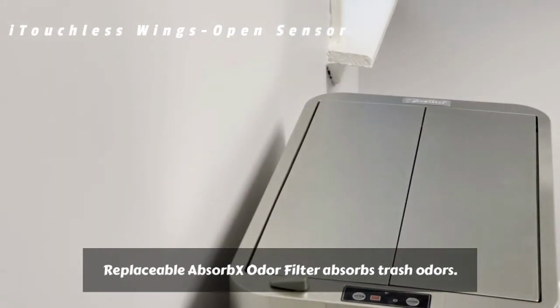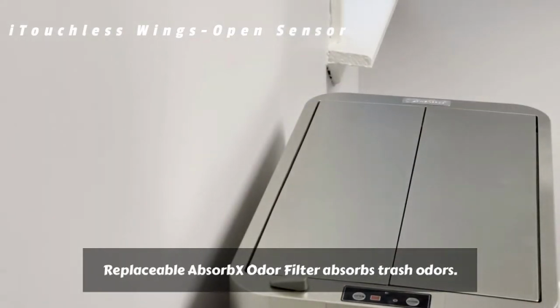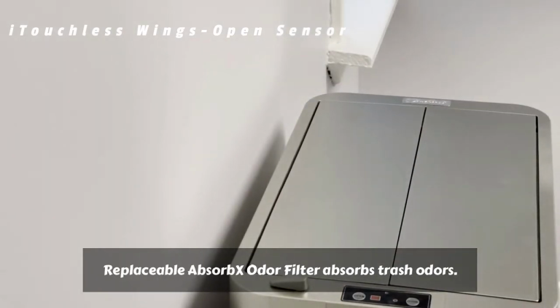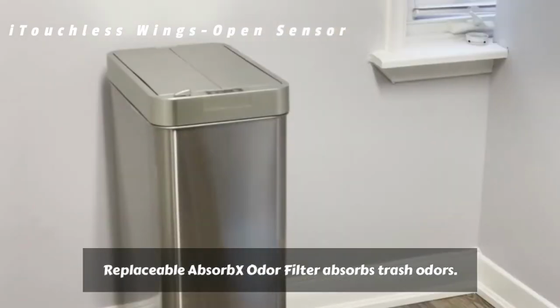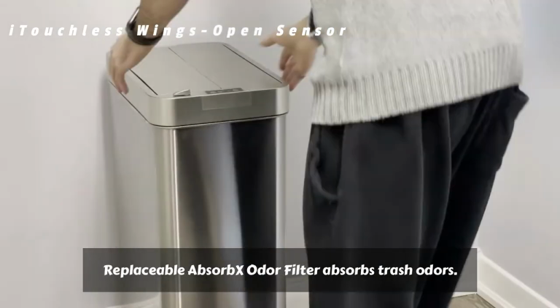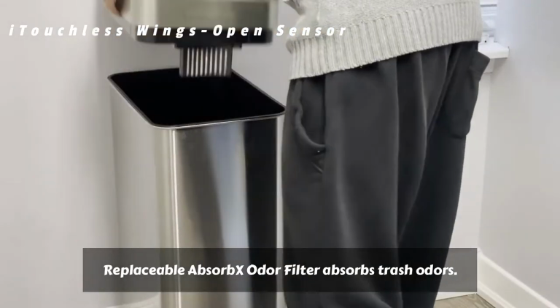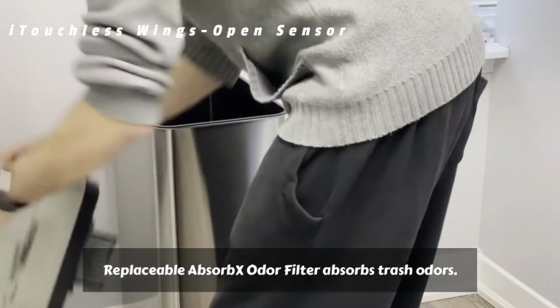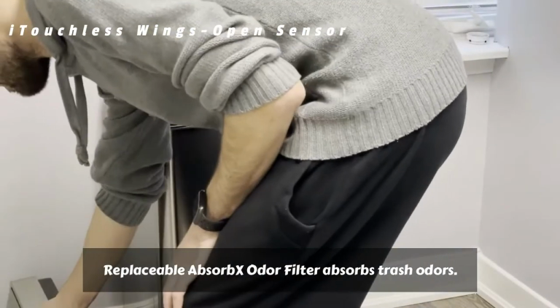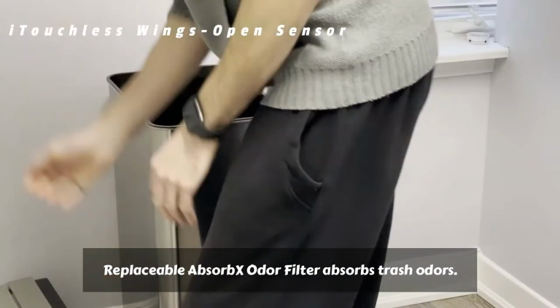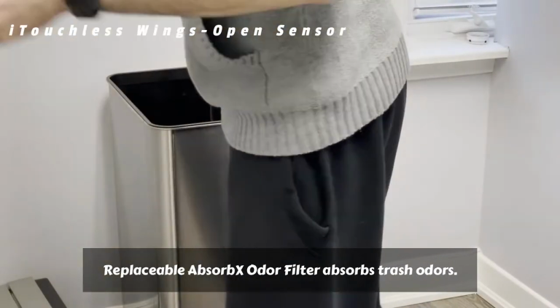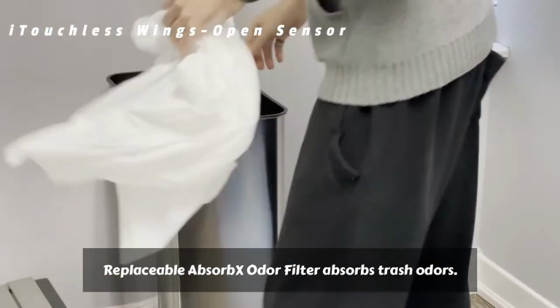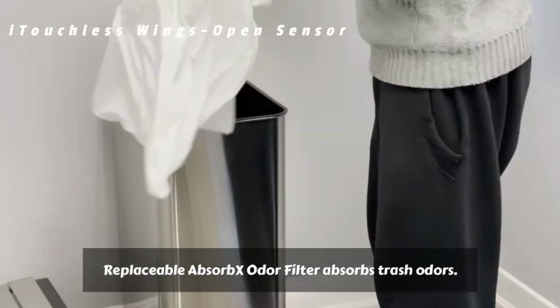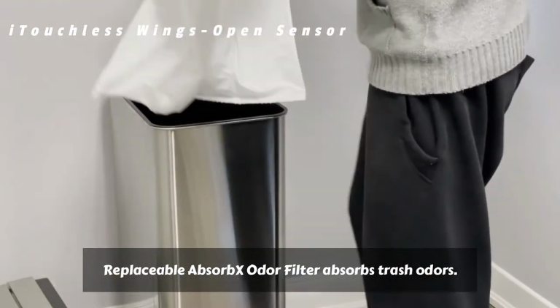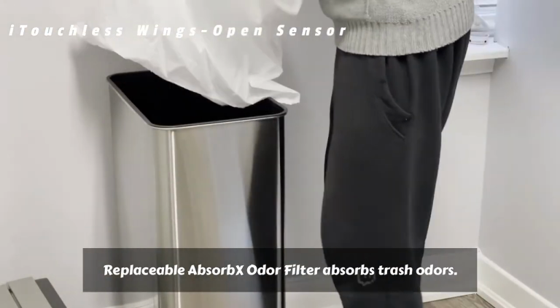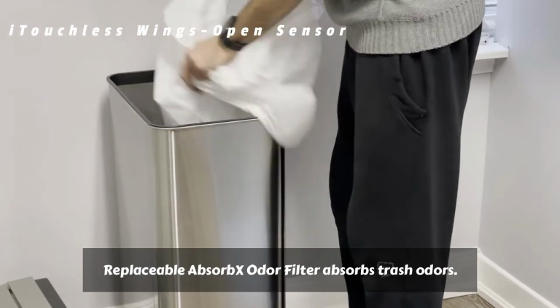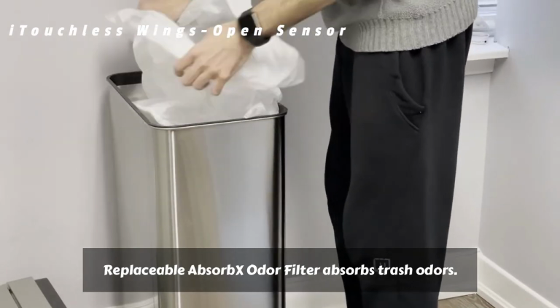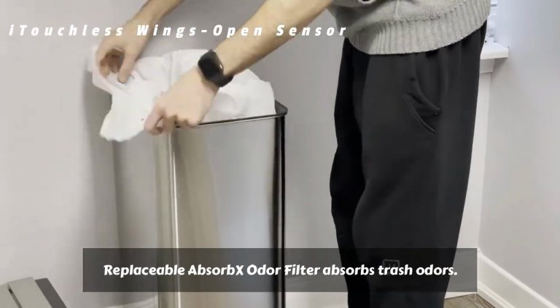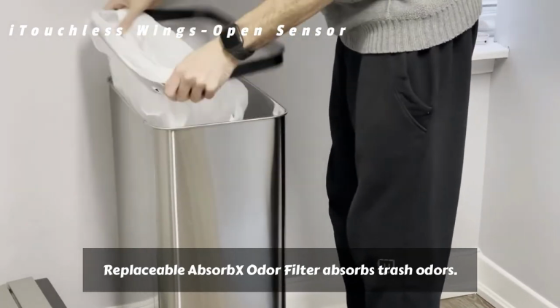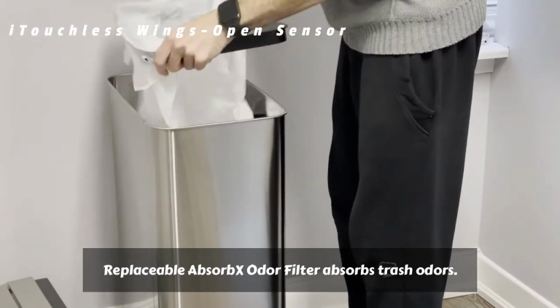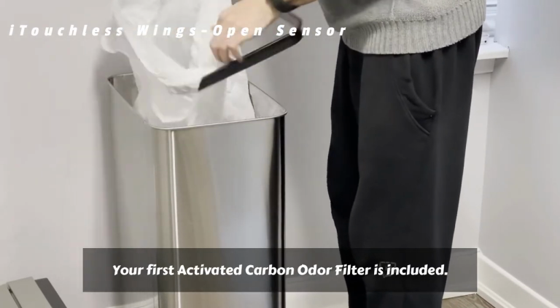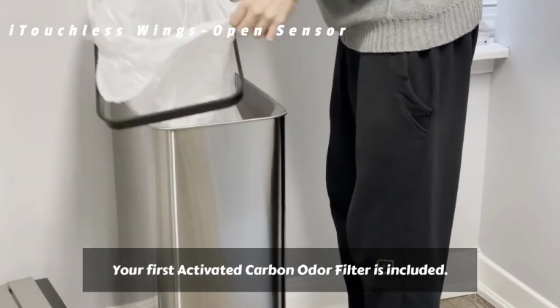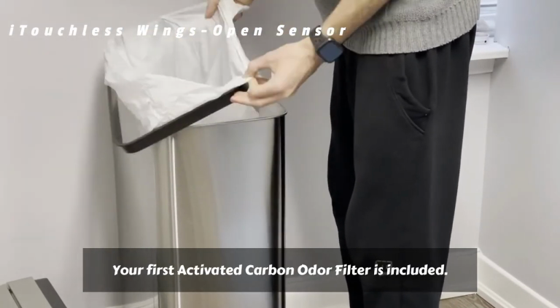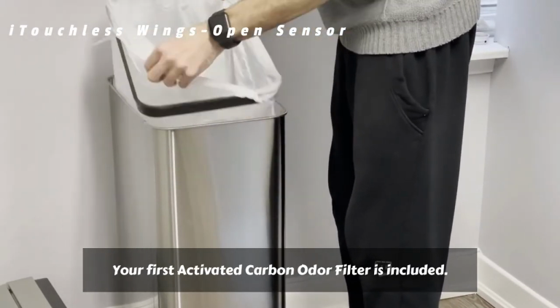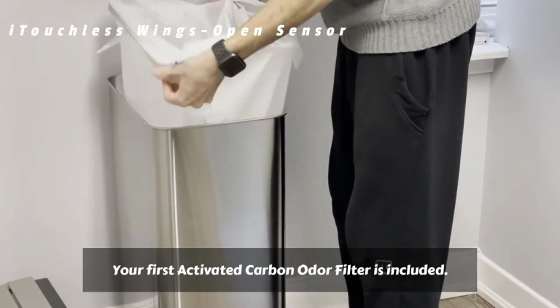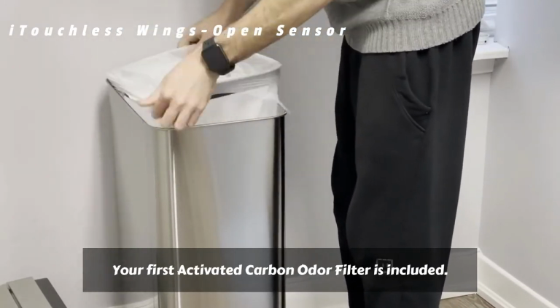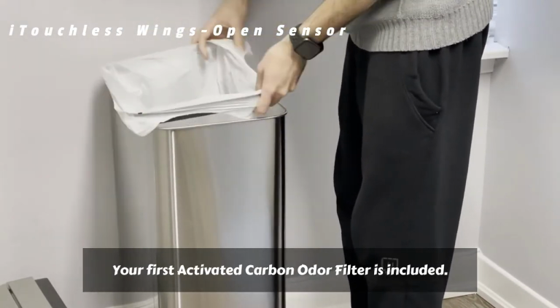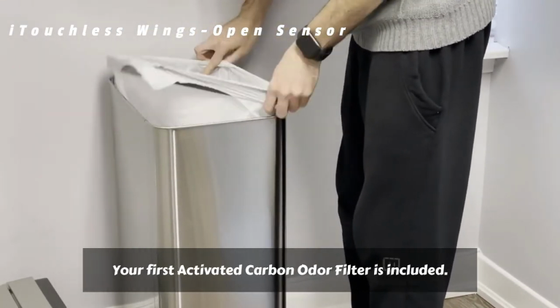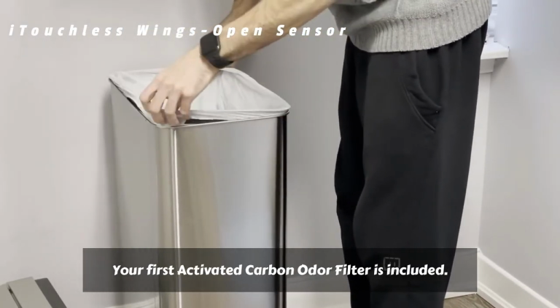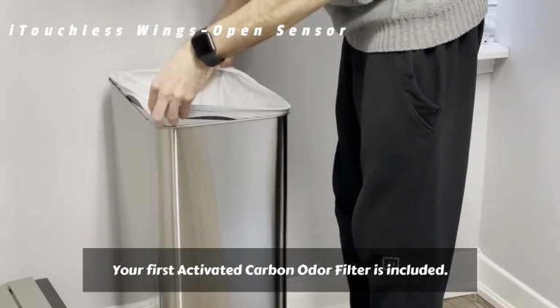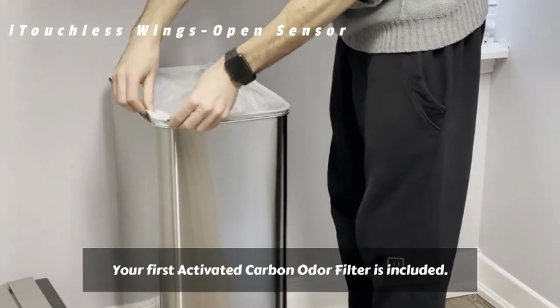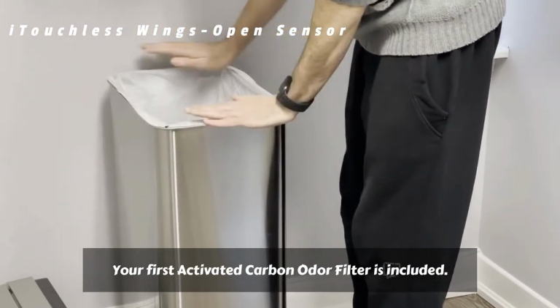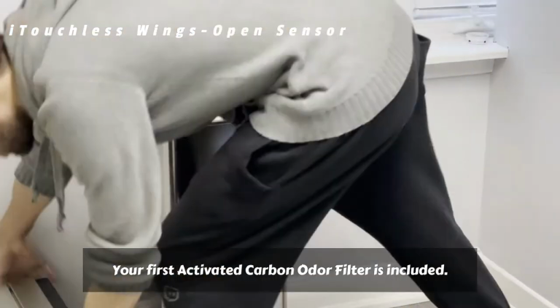The replaceable Absorb X Odor Filter absorbs trash odors. Your first activated carbon odor filter is included.